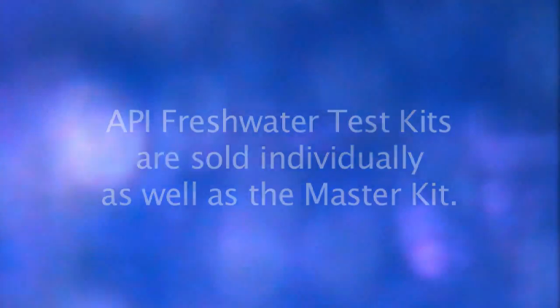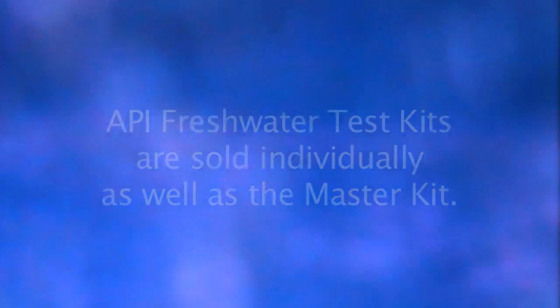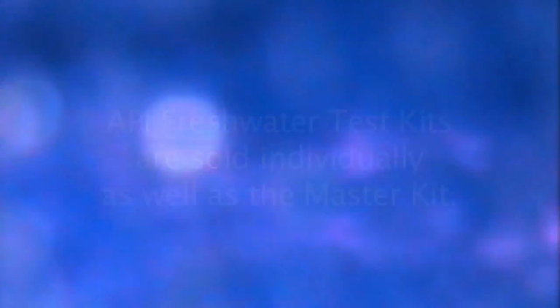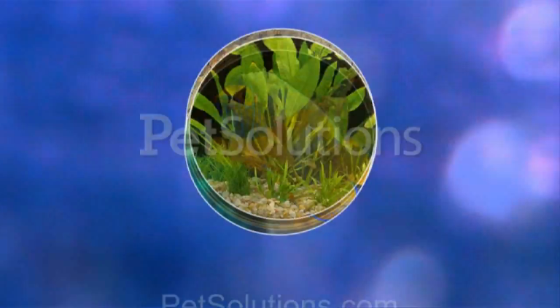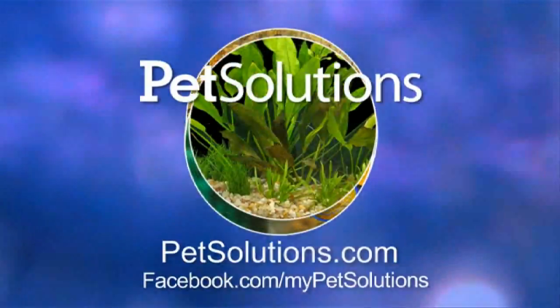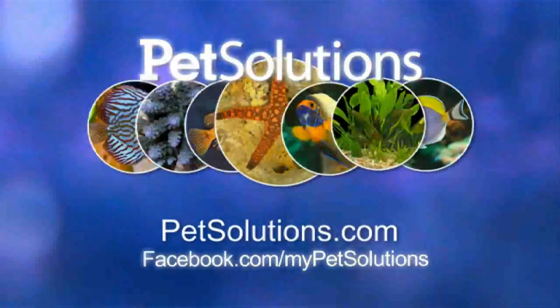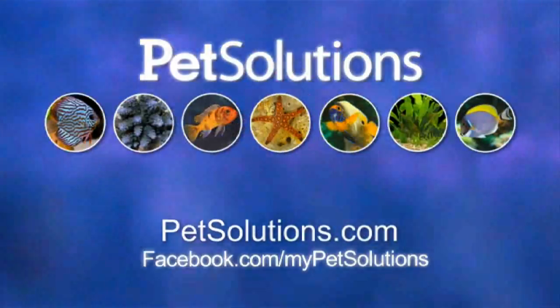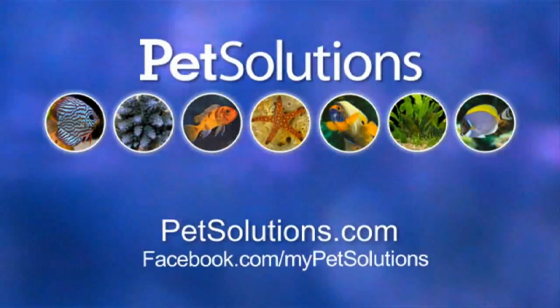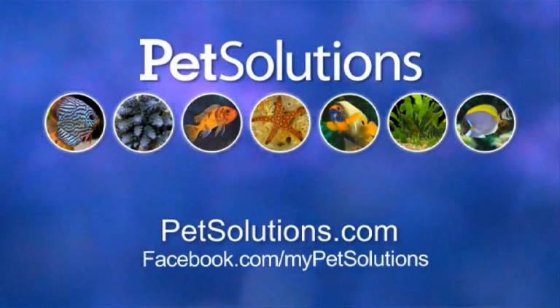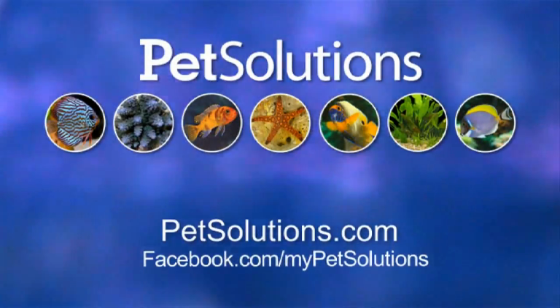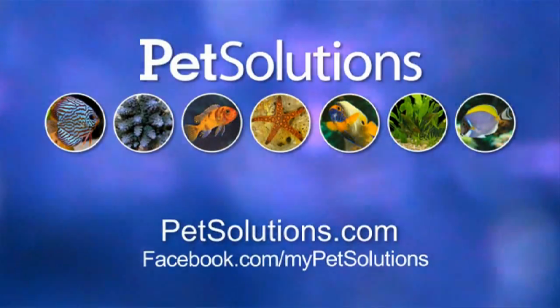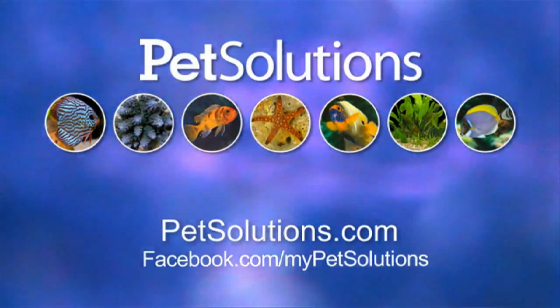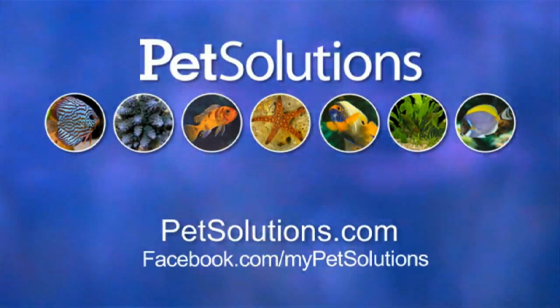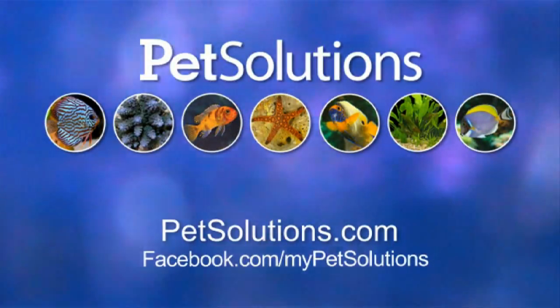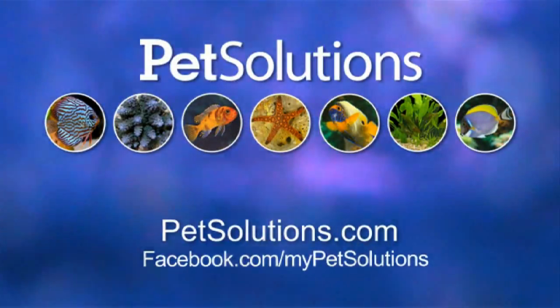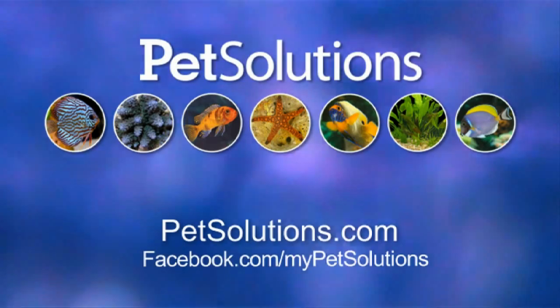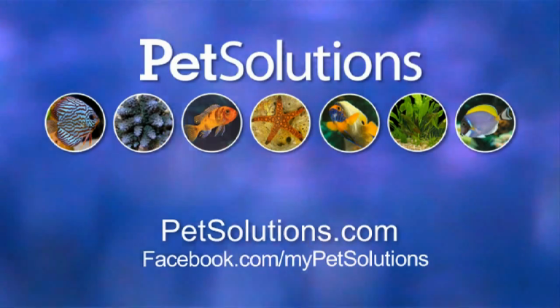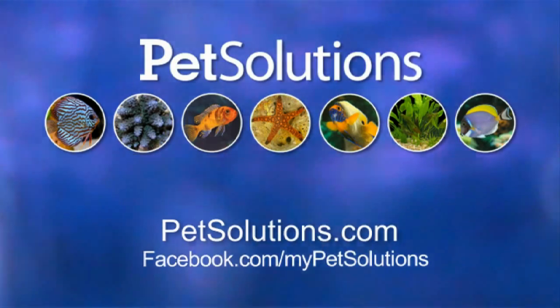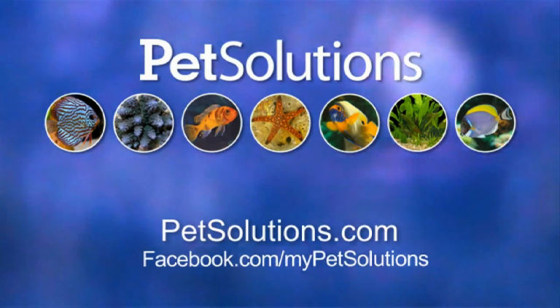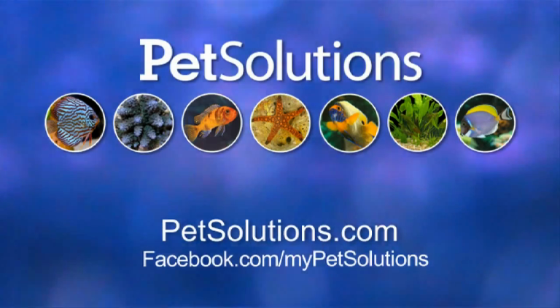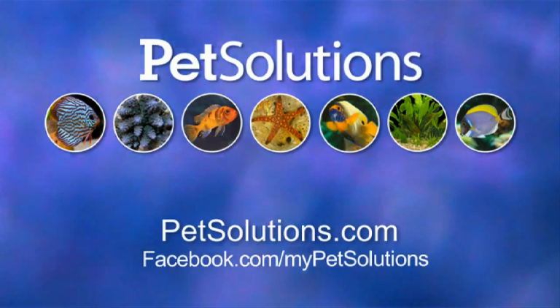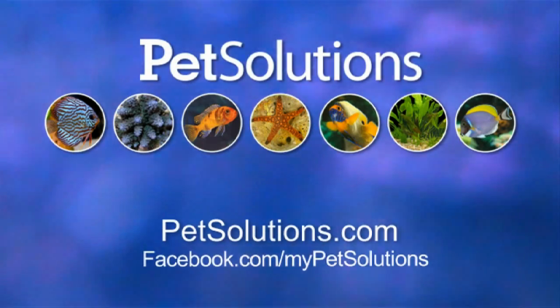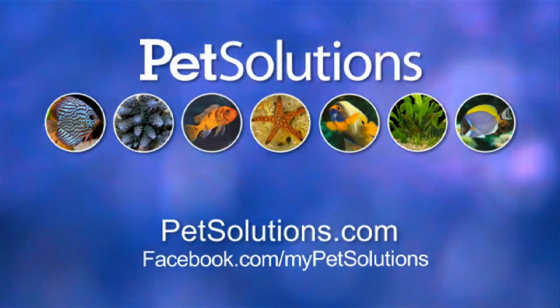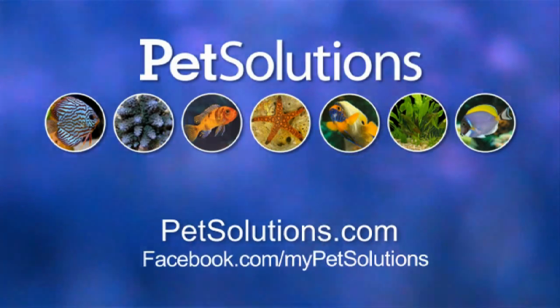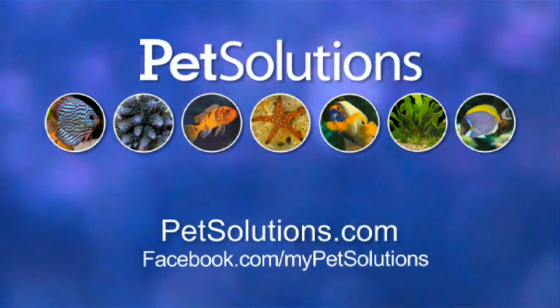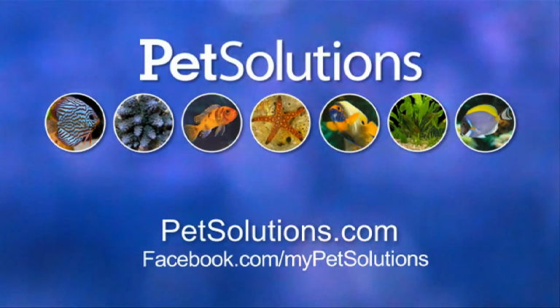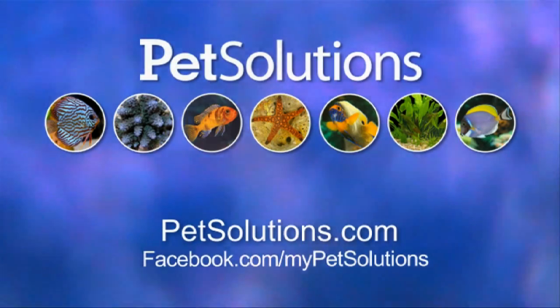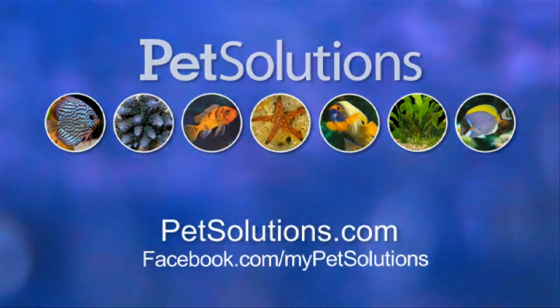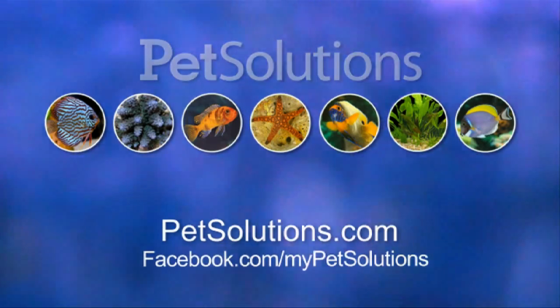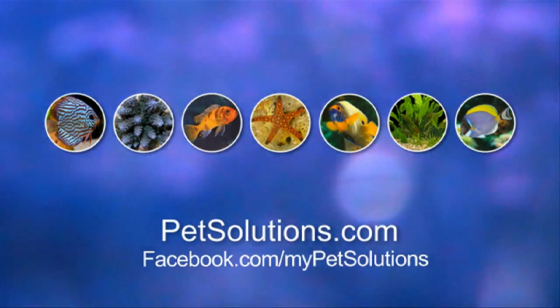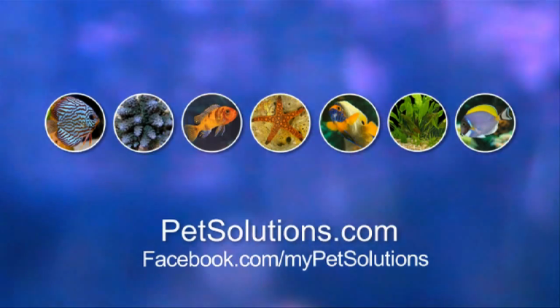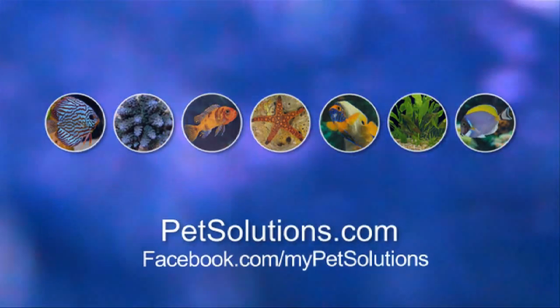For additional information on the products used in this video, please visit PetSolutions.com.